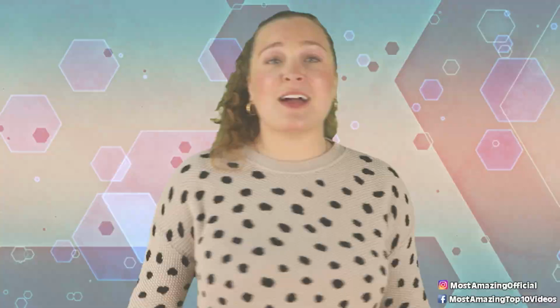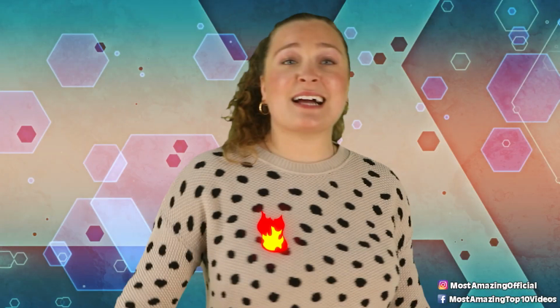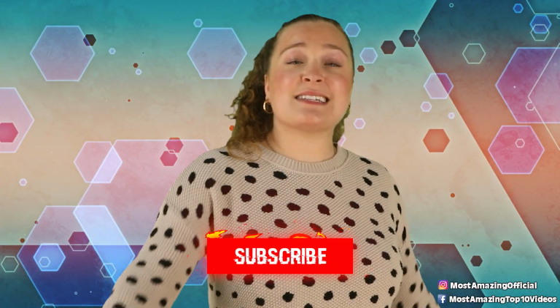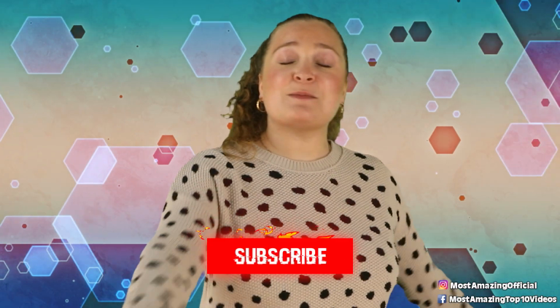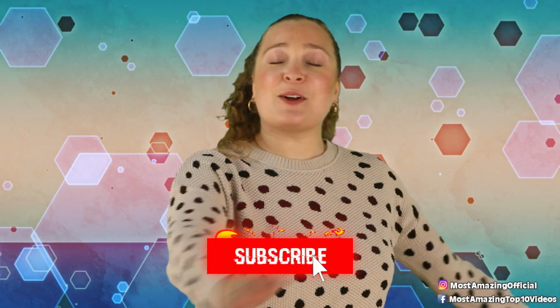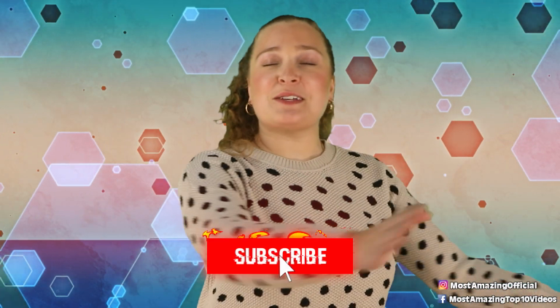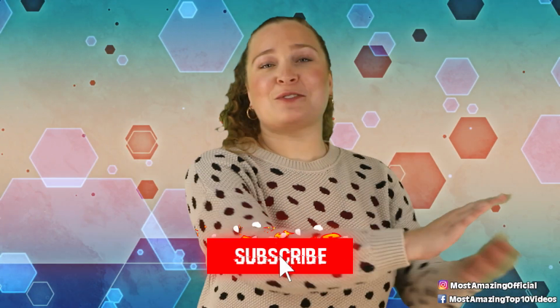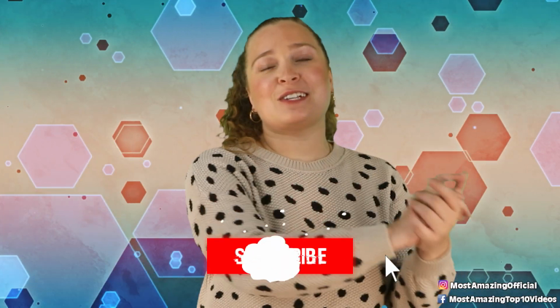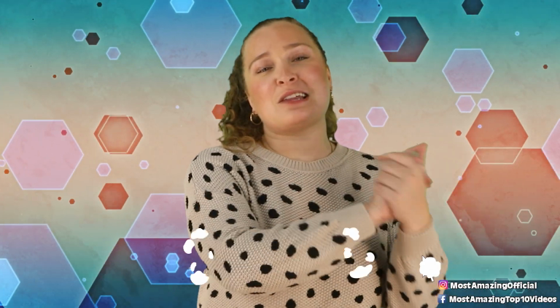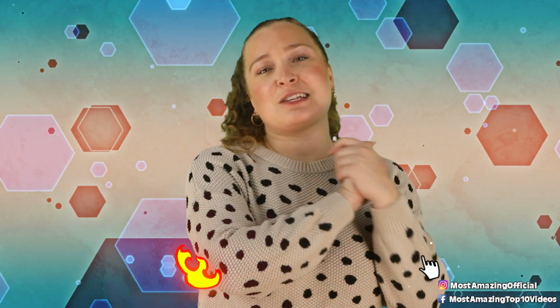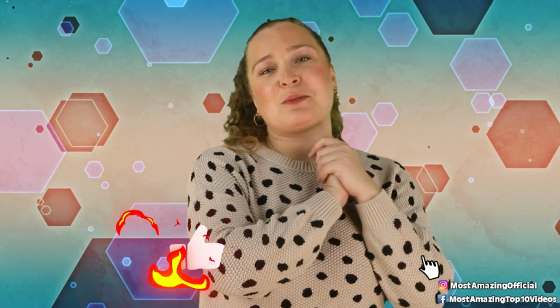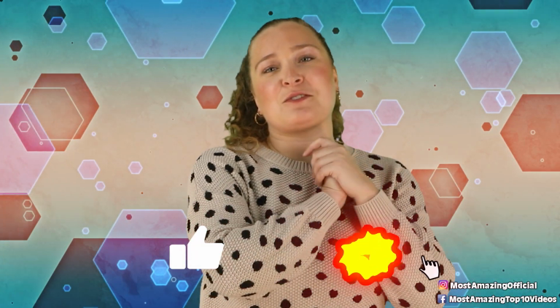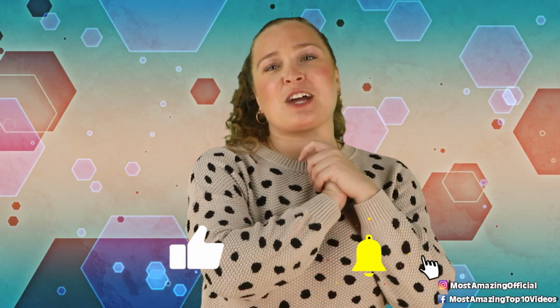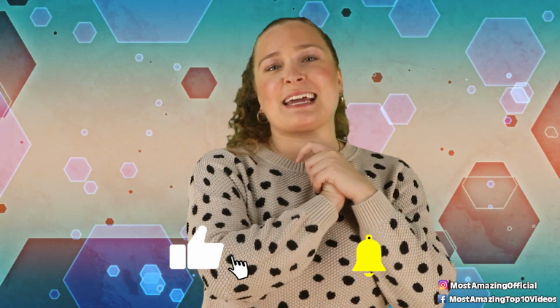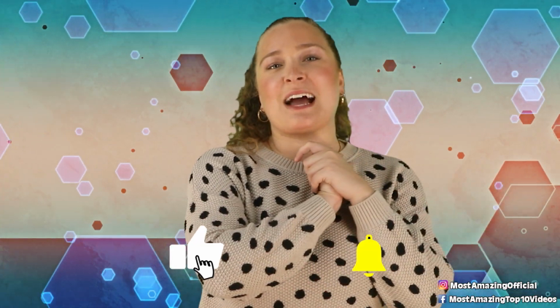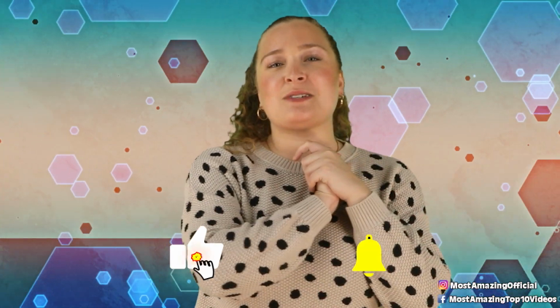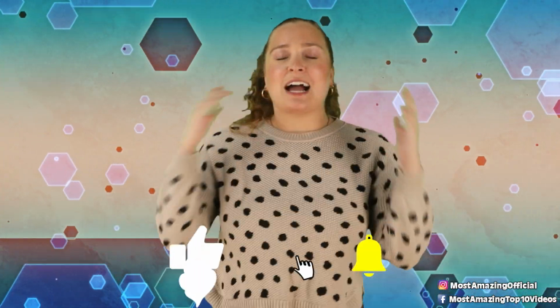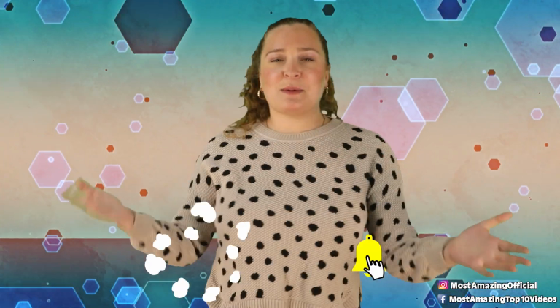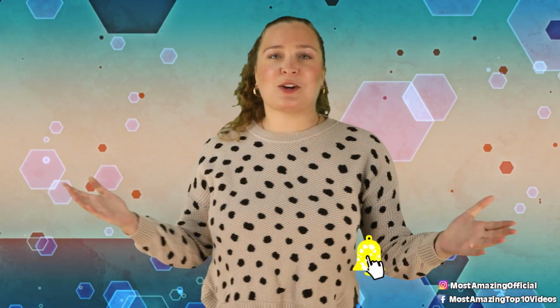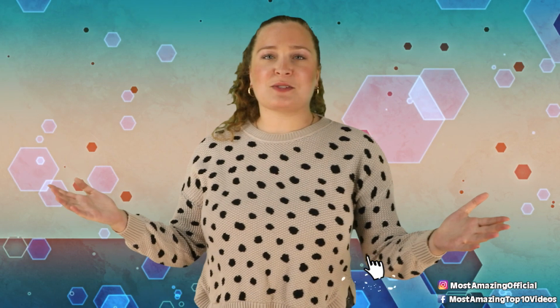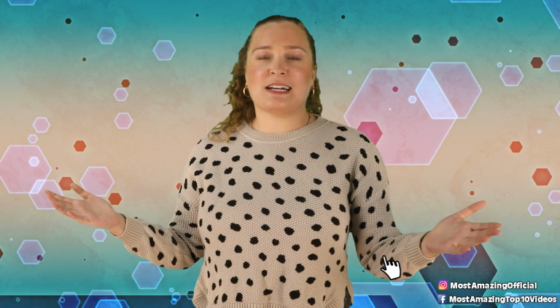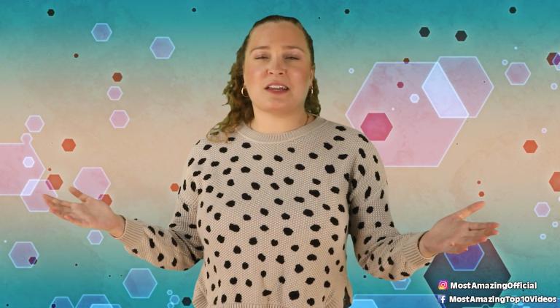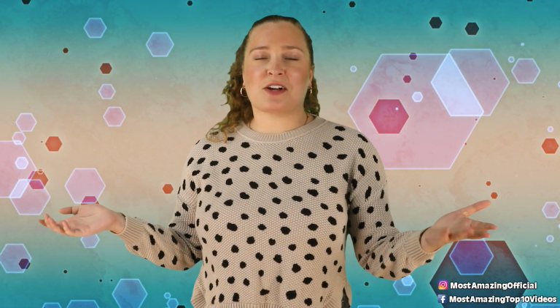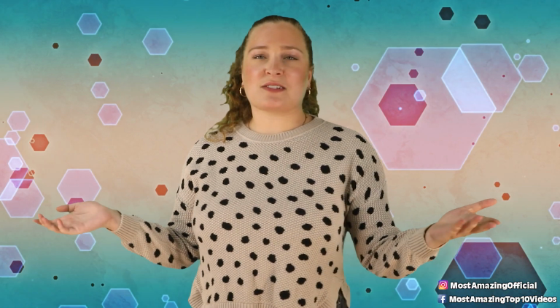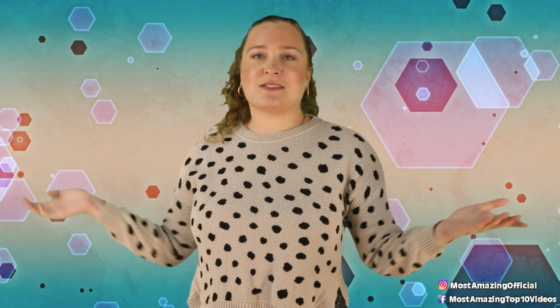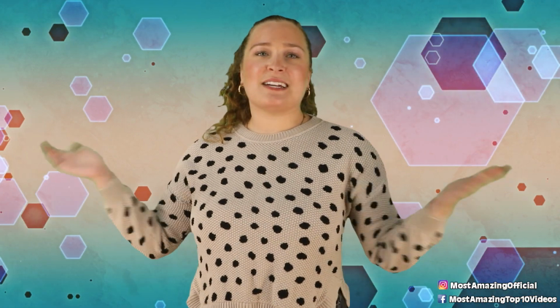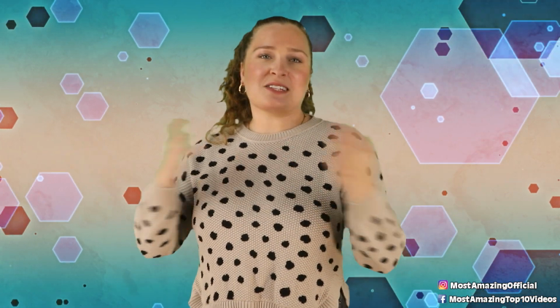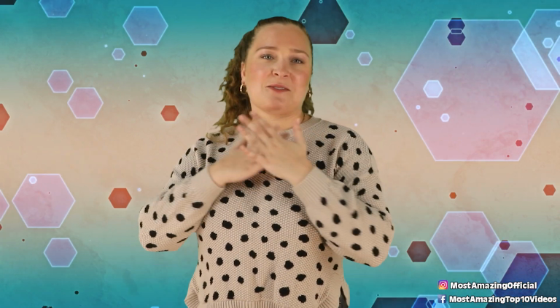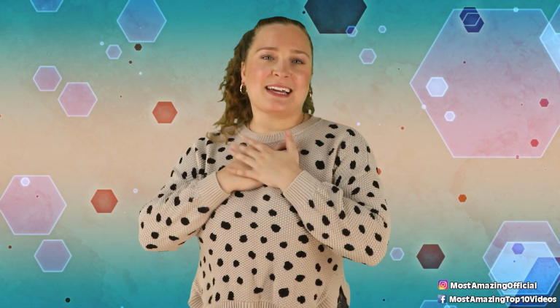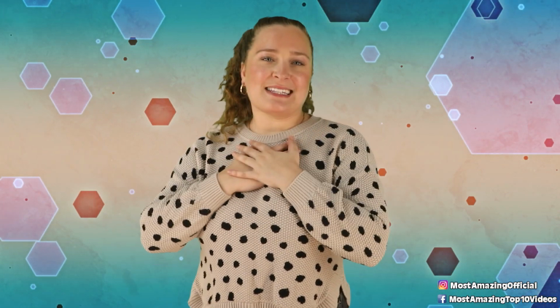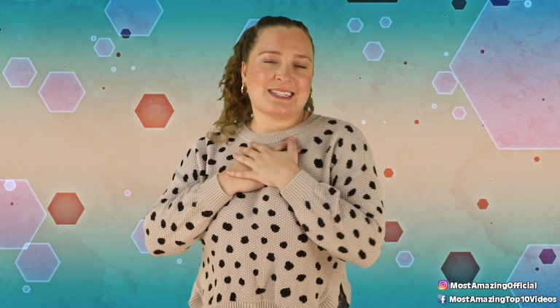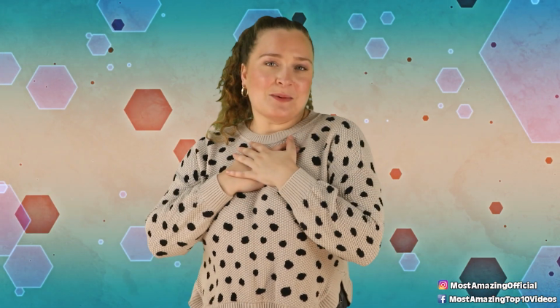Alright, that has been our list for today. Thanks so much for checking it out. I've been your host today, Olivia Kozolowski, and I'll see you again soon.